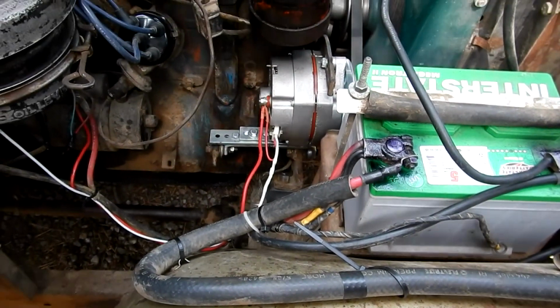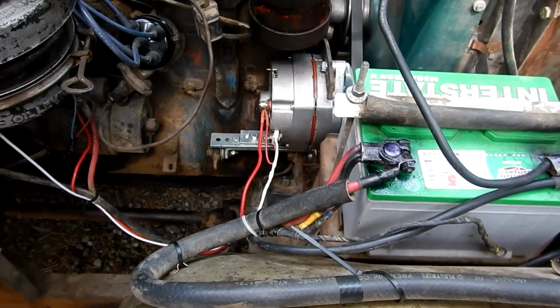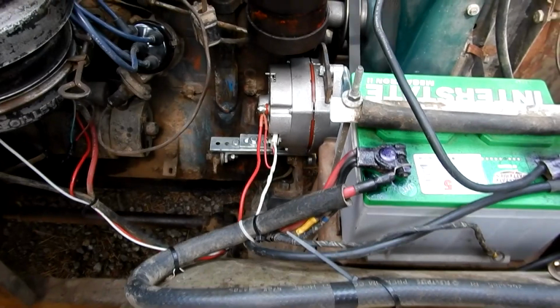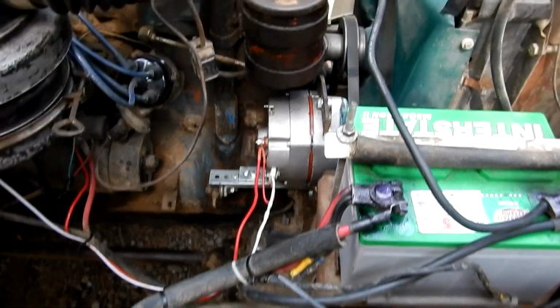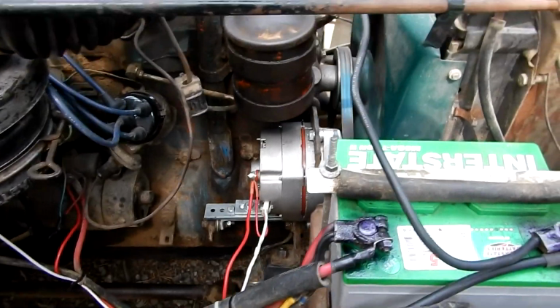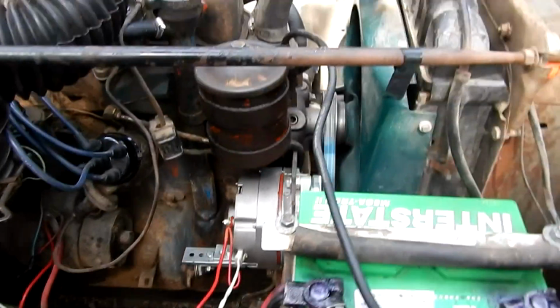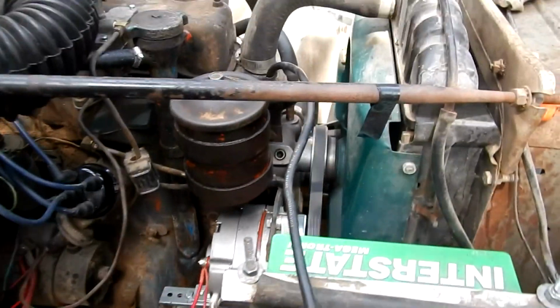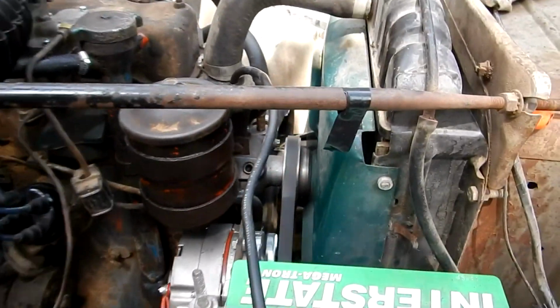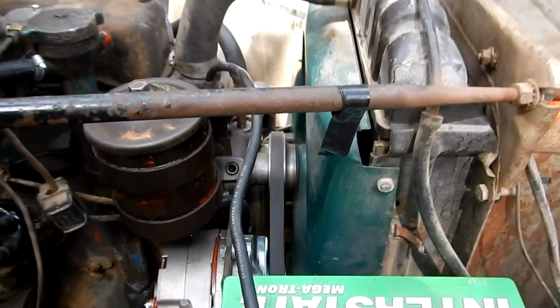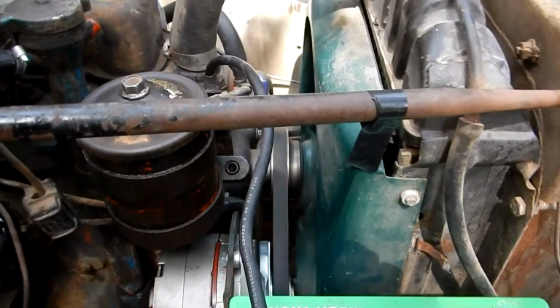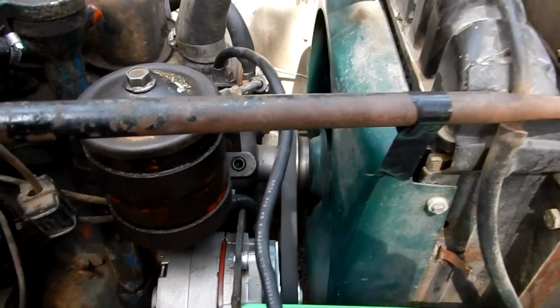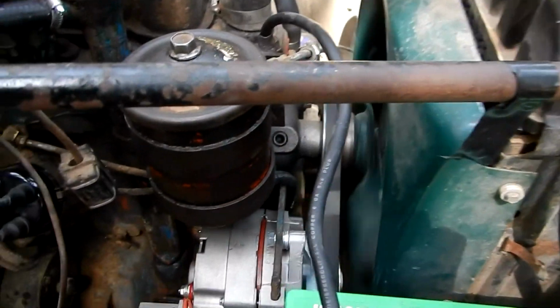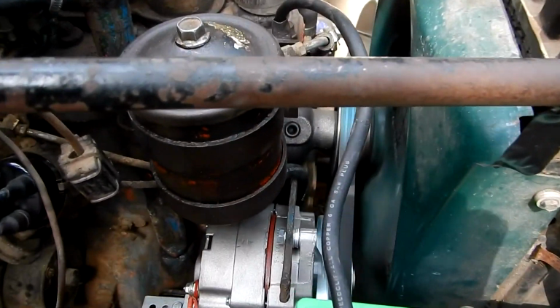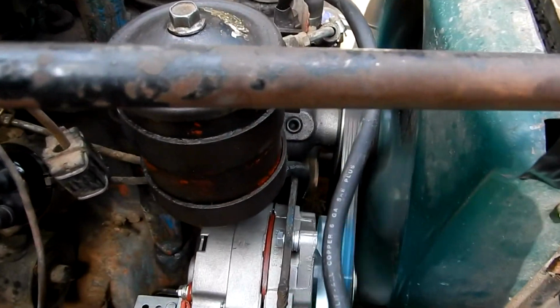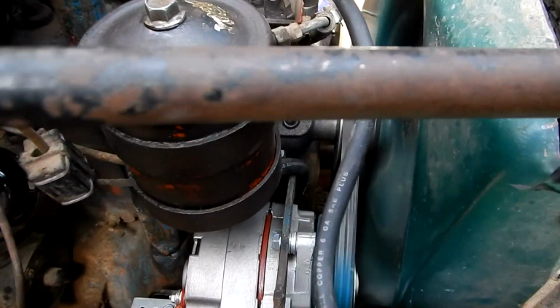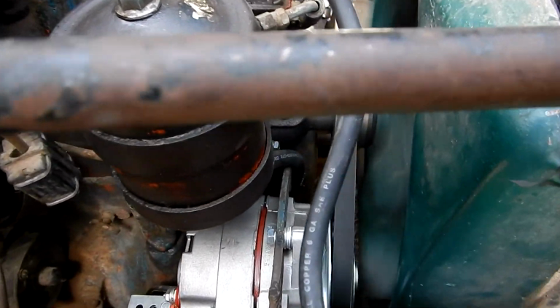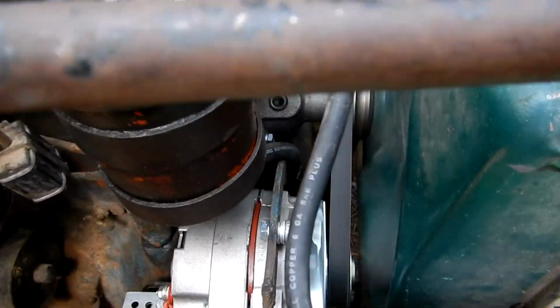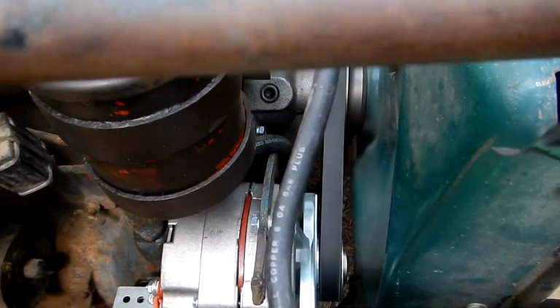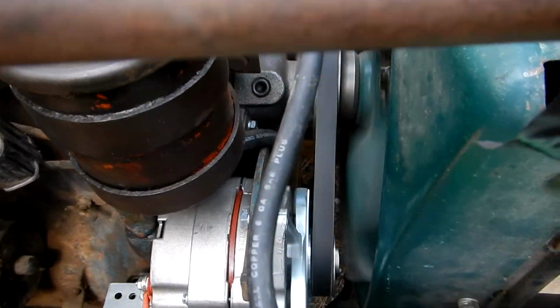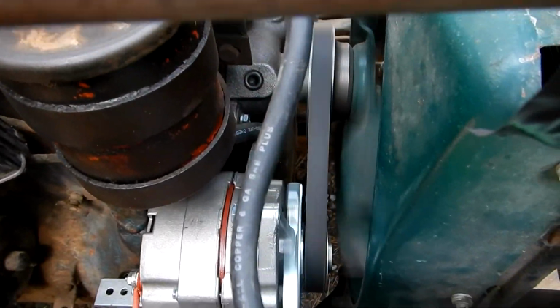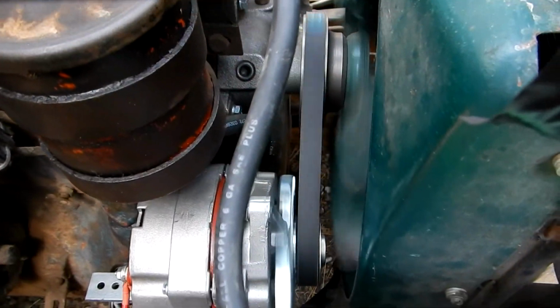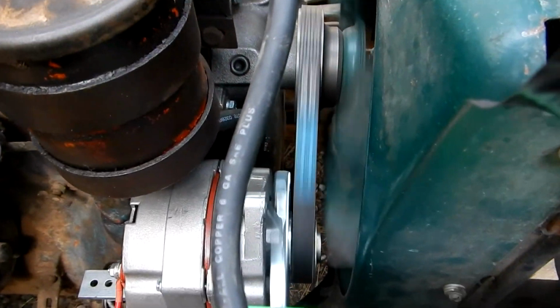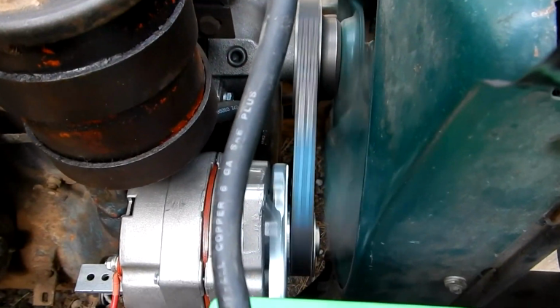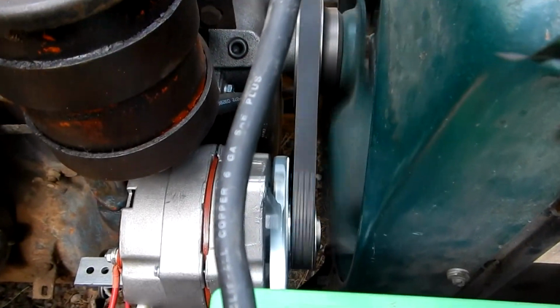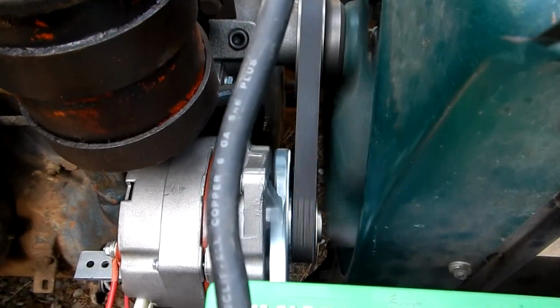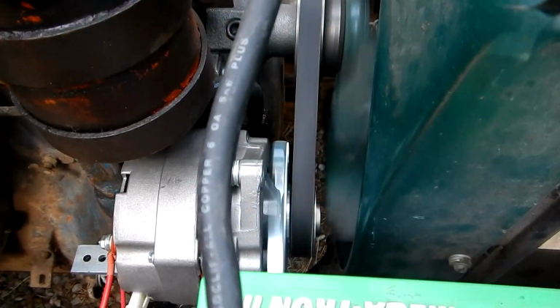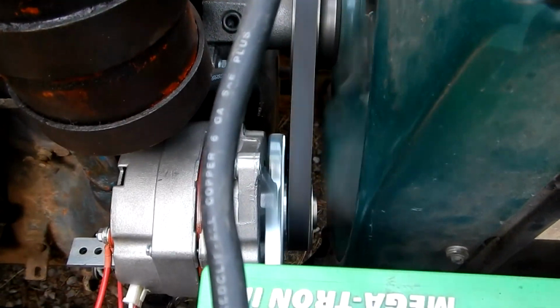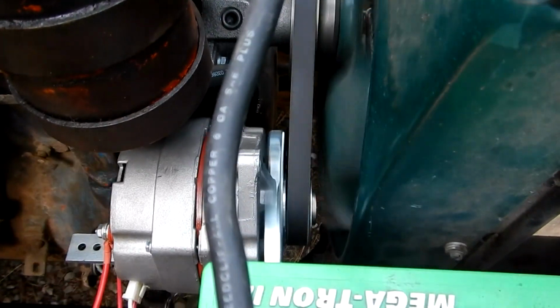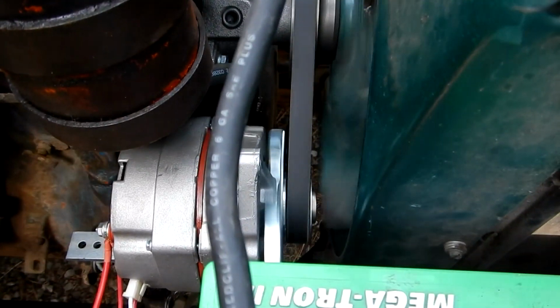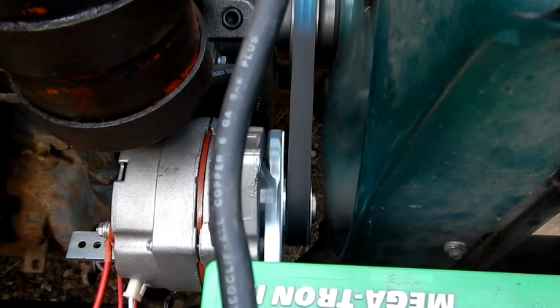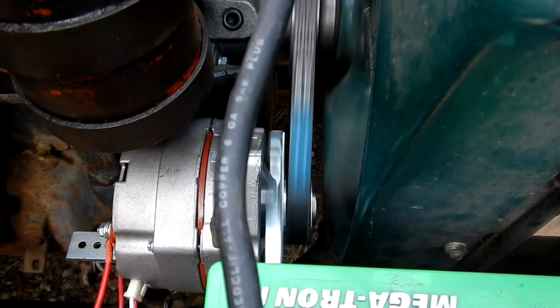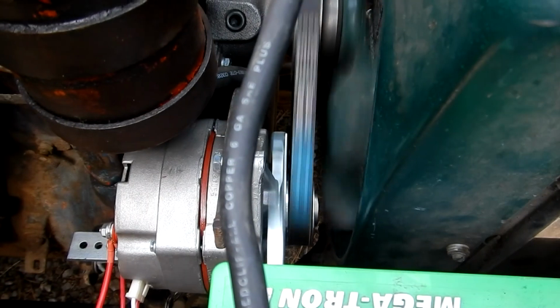Our belt looks pretty good — it looks like it's running really true.